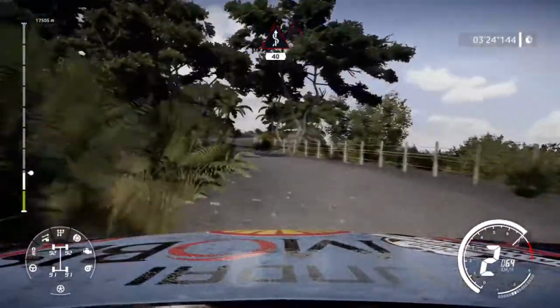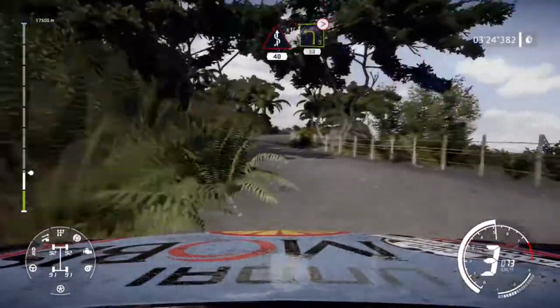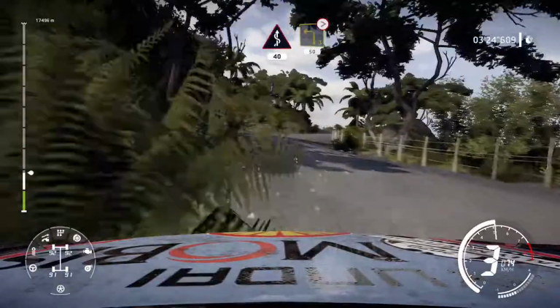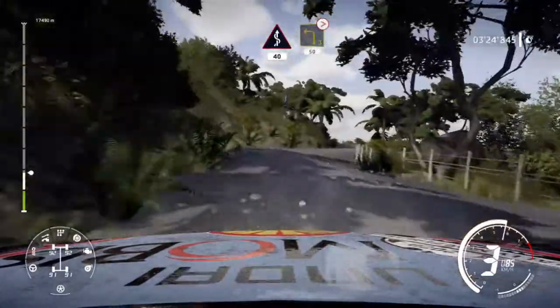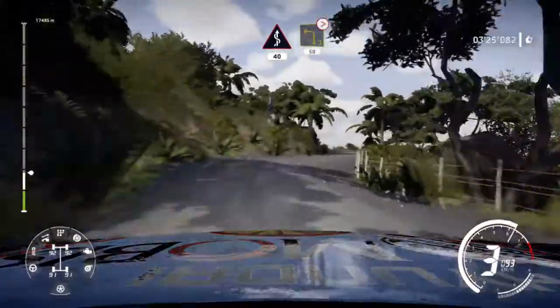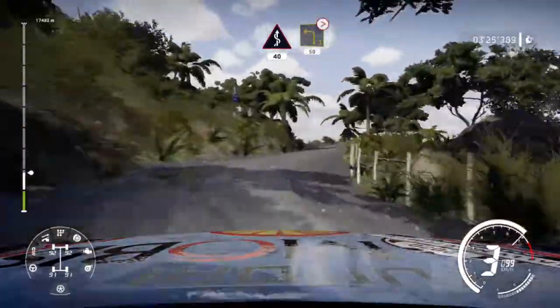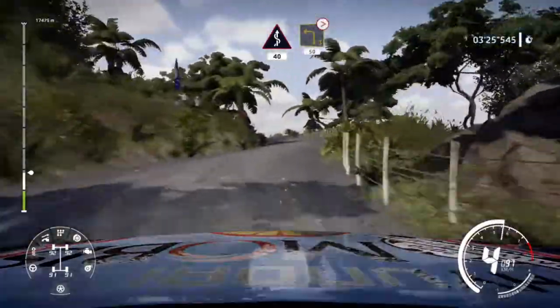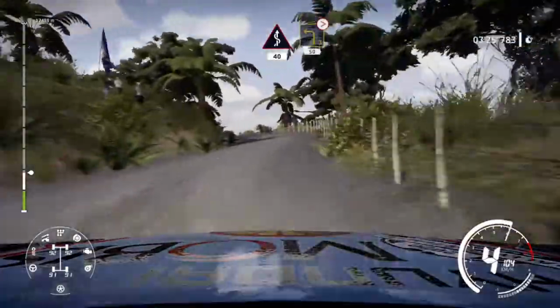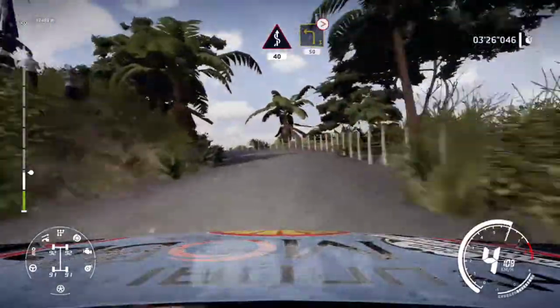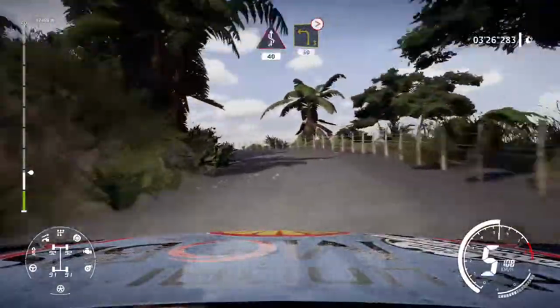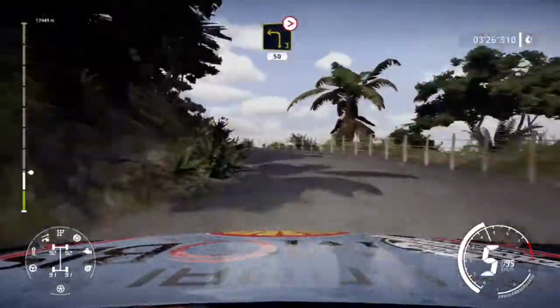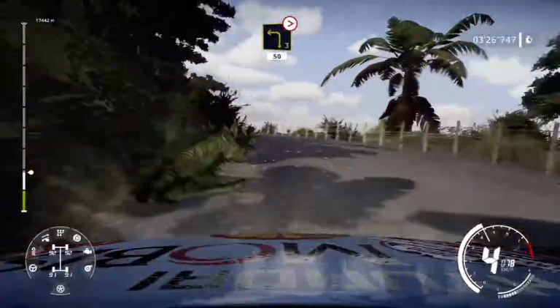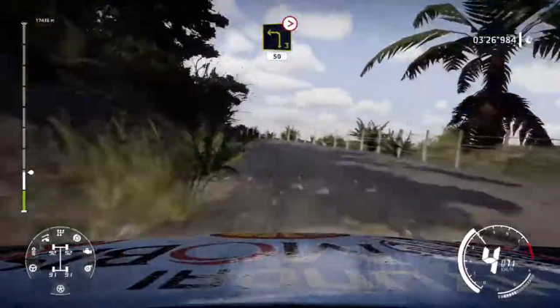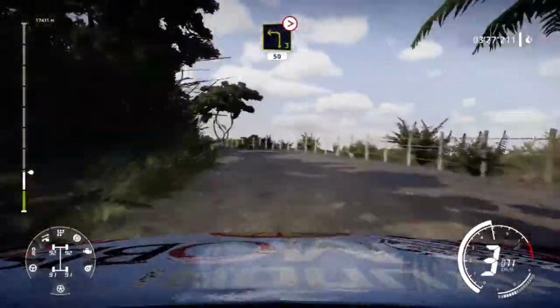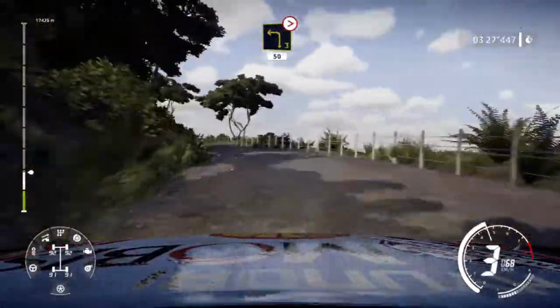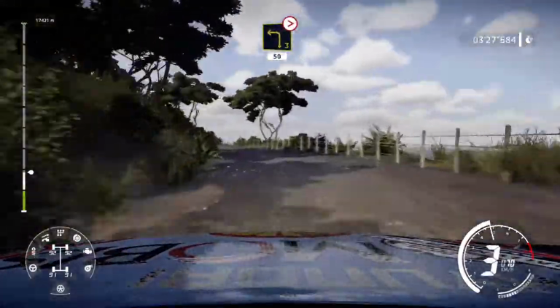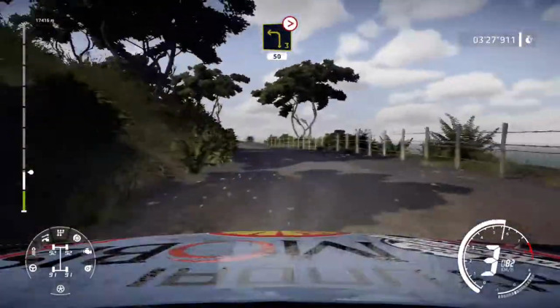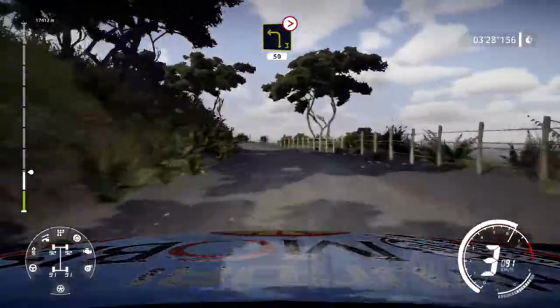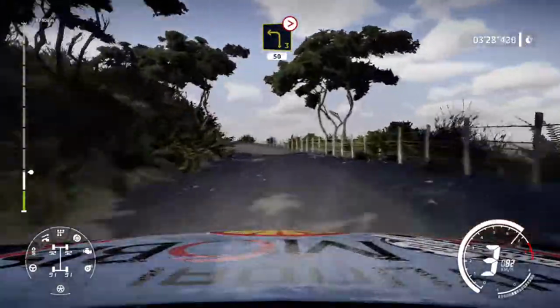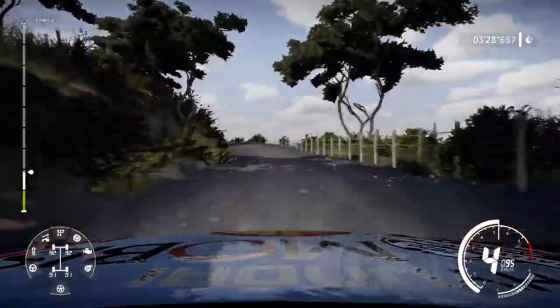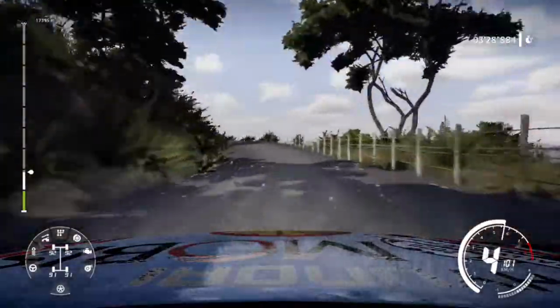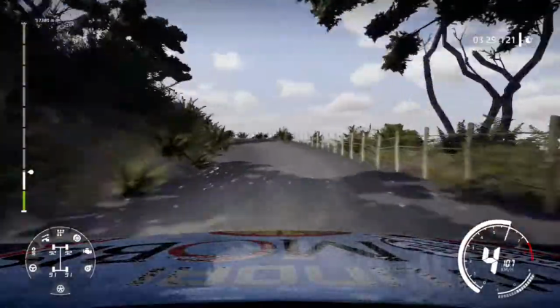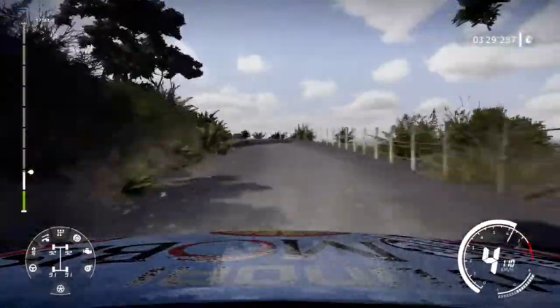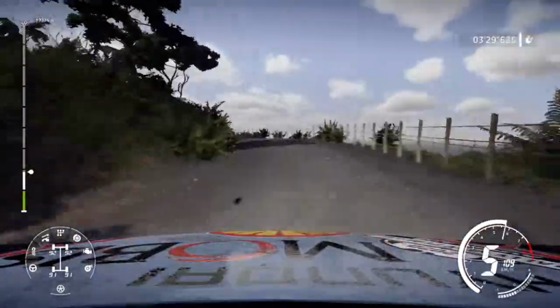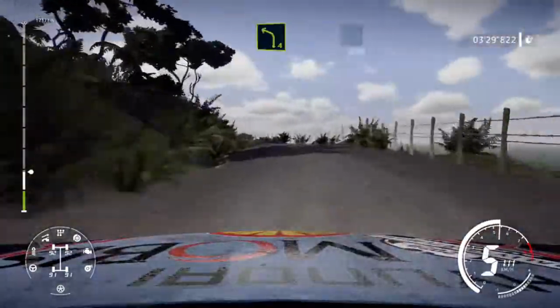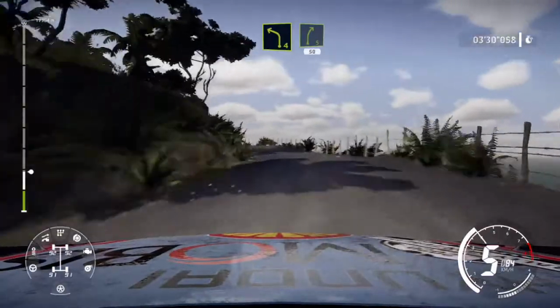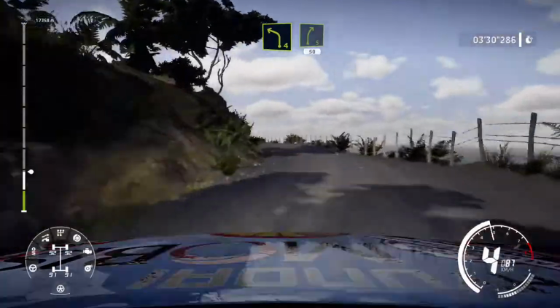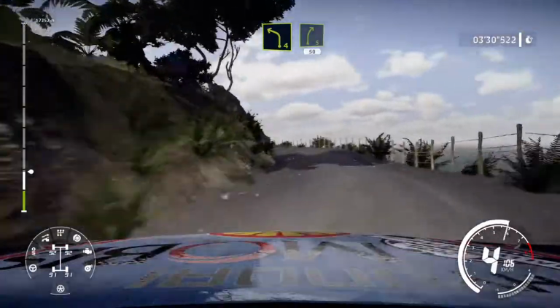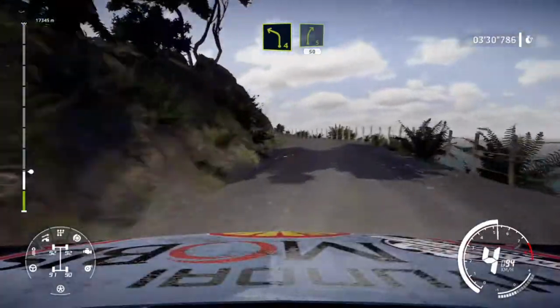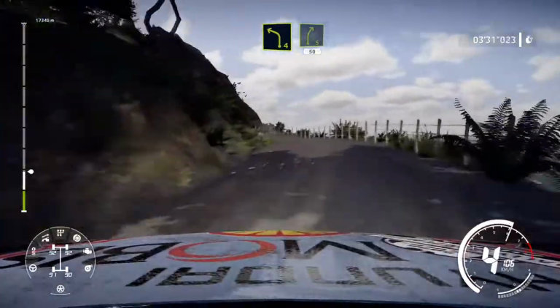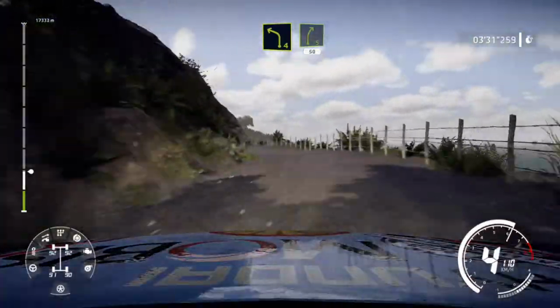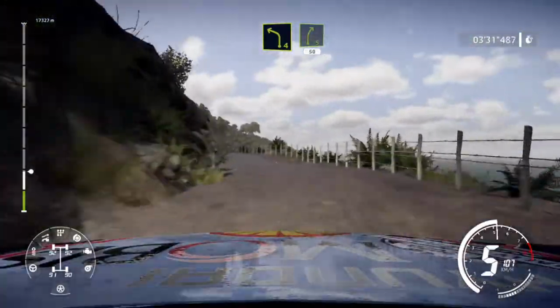Into left 3, long, tightens, 50. Left 4, into right 5, 50.